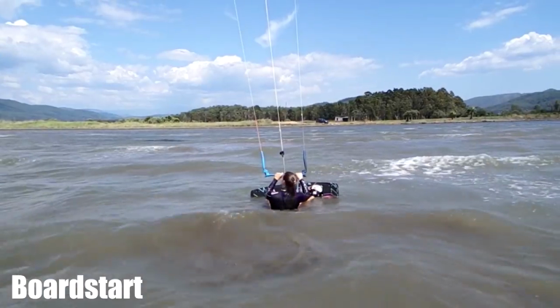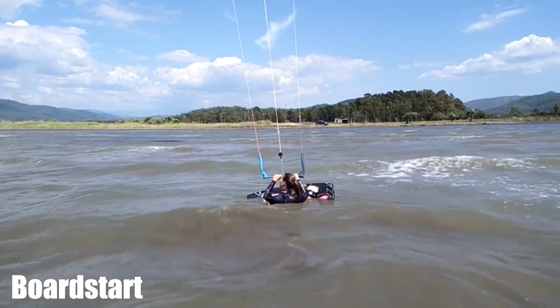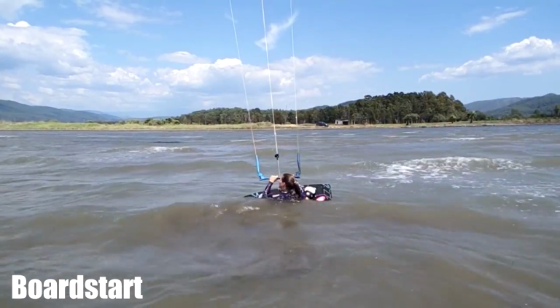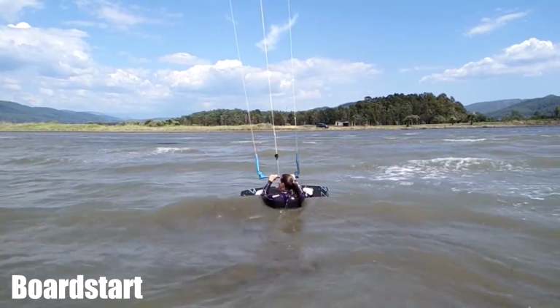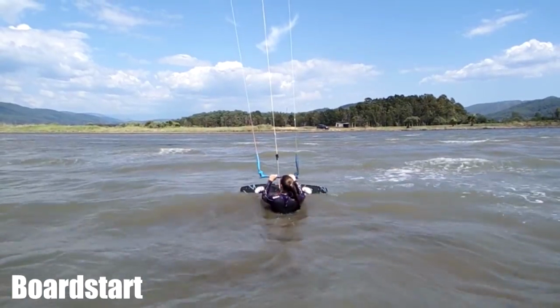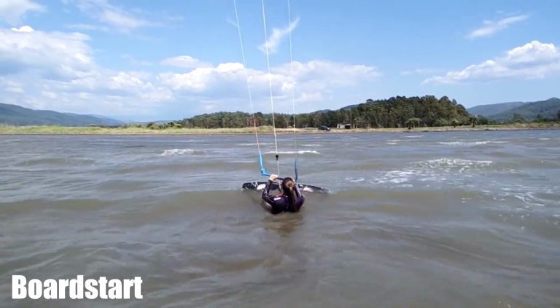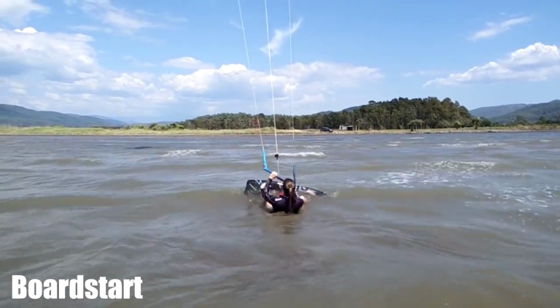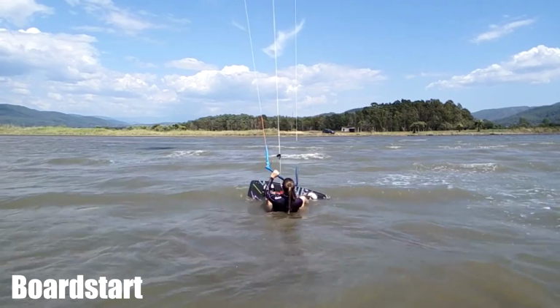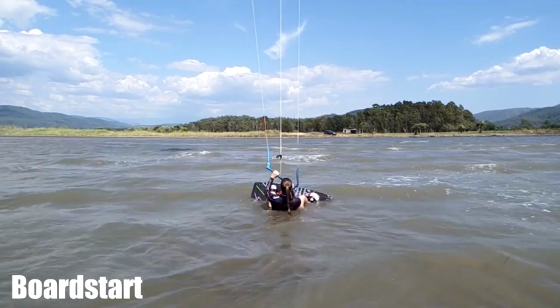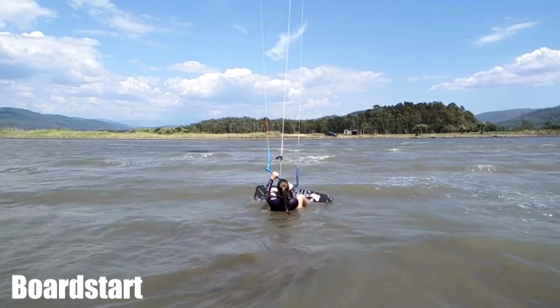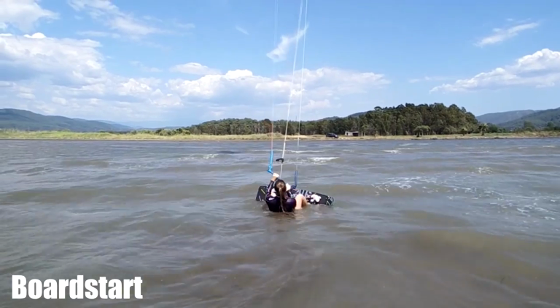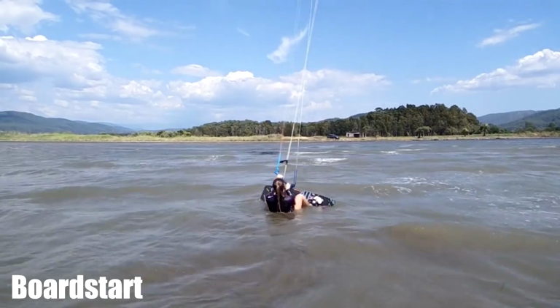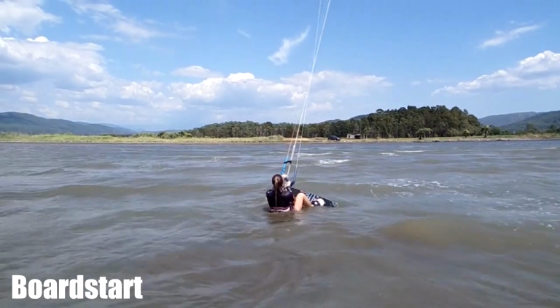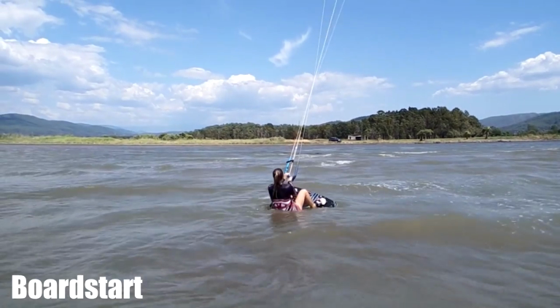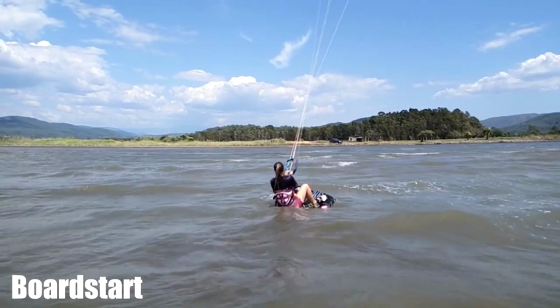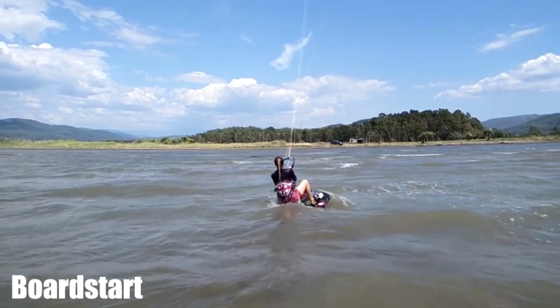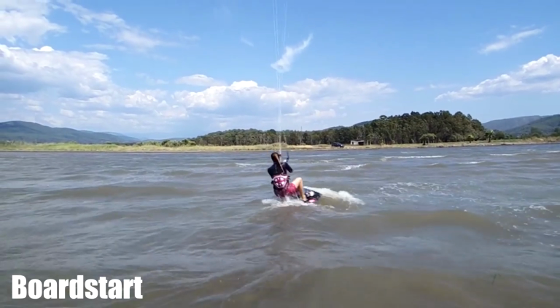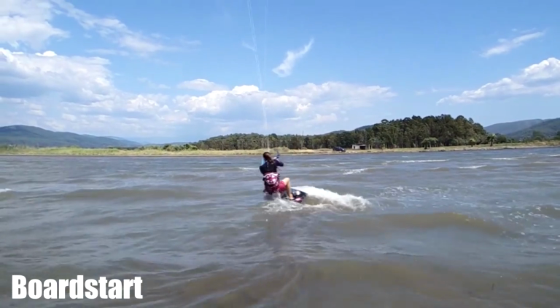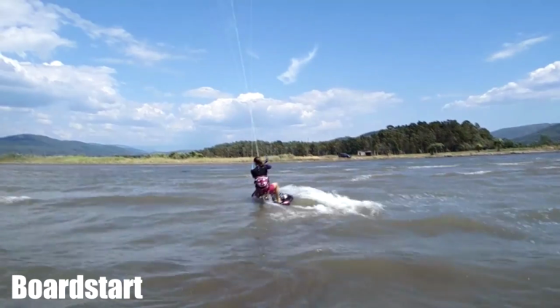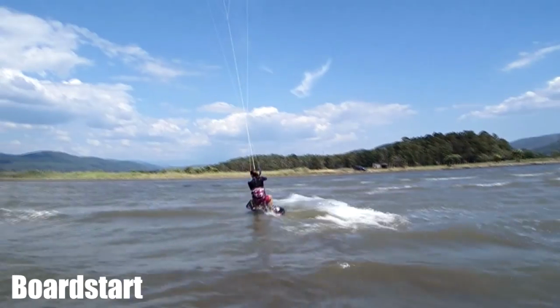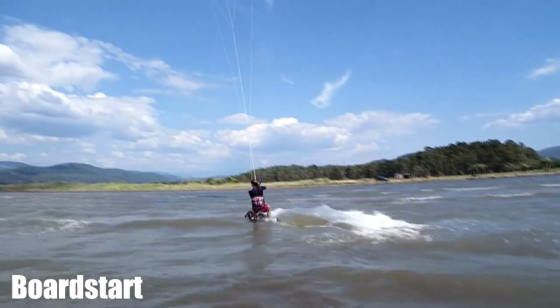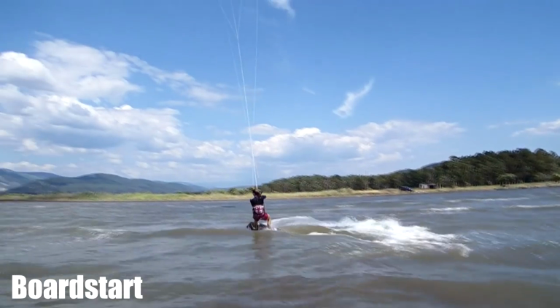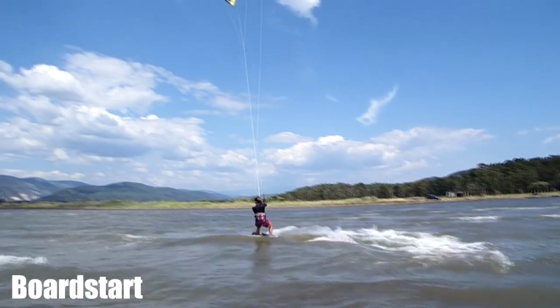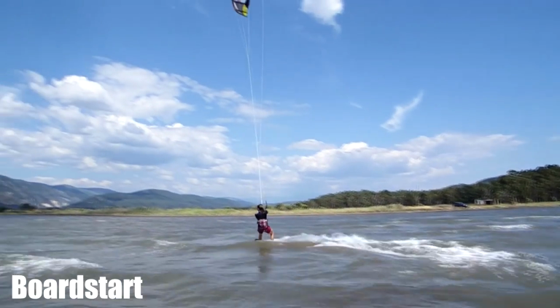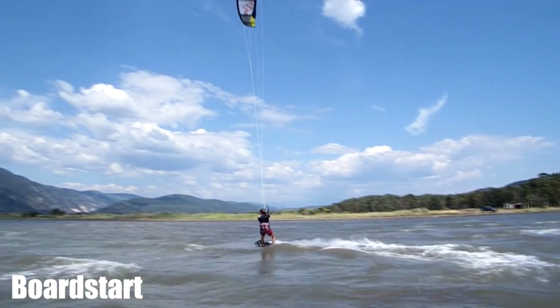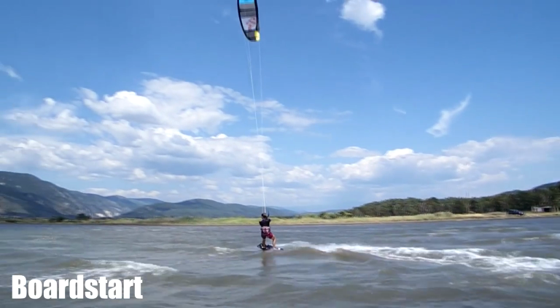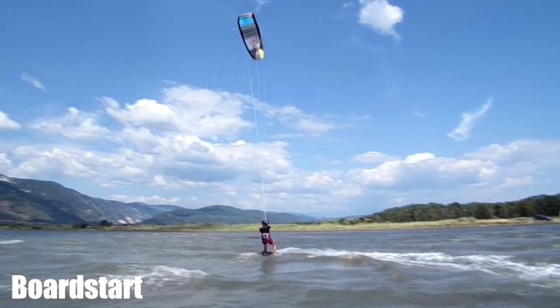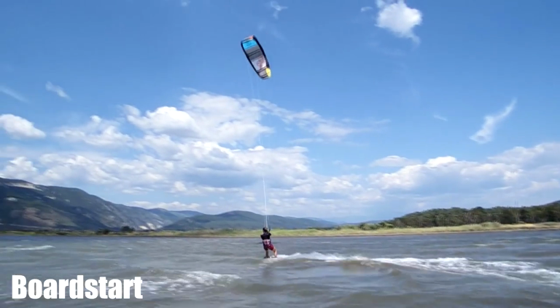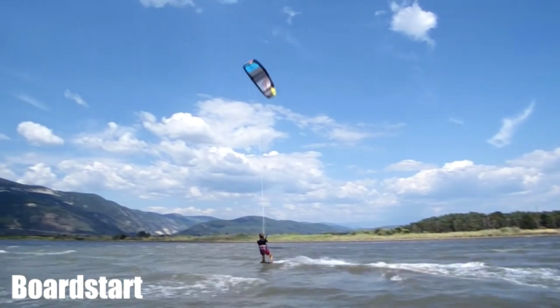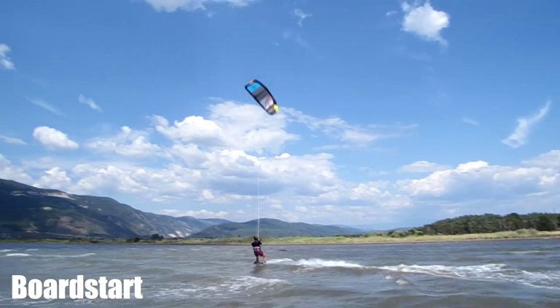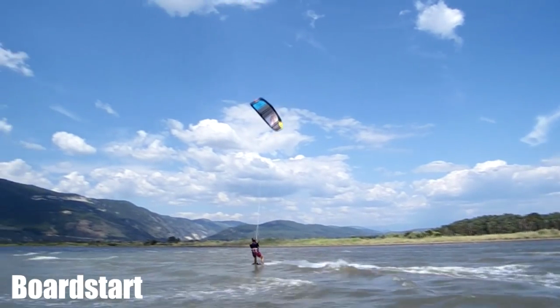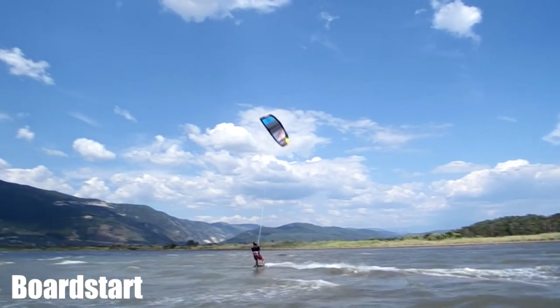If you need a bit more power on a water start, you can also loop your kite to get out of the water and ride away with style.